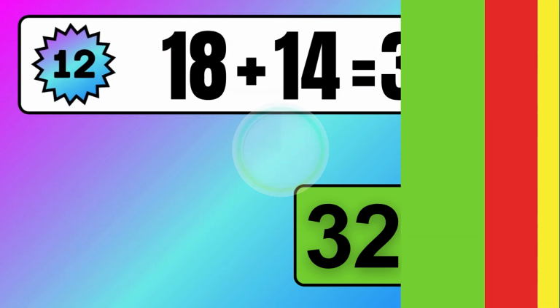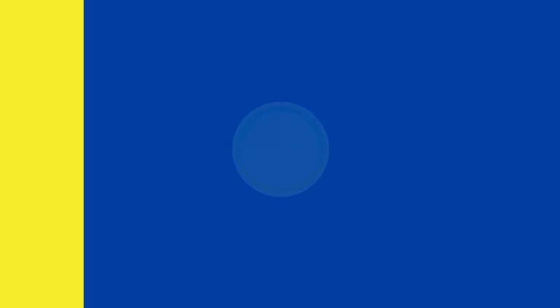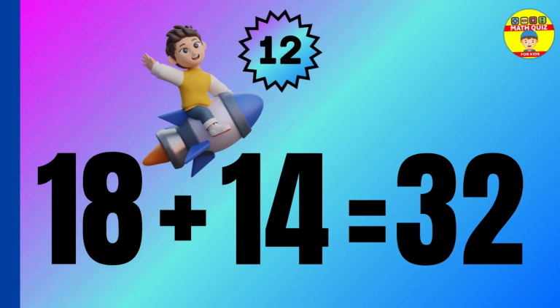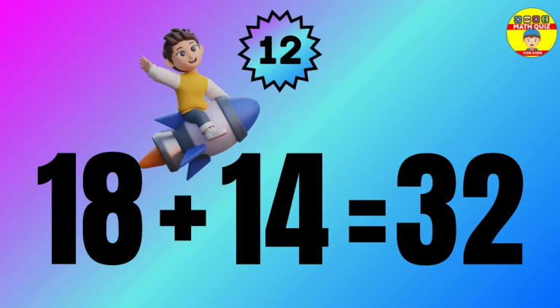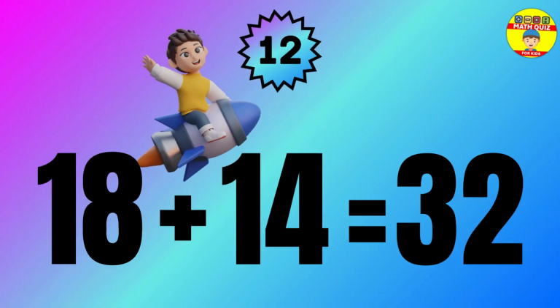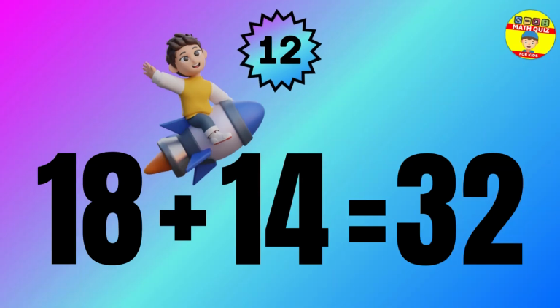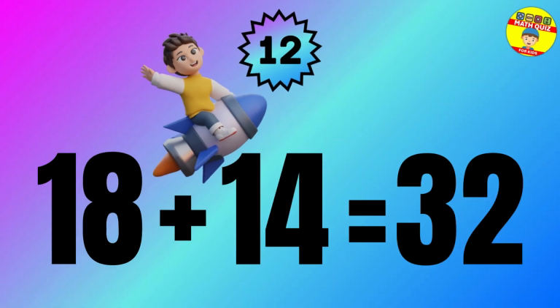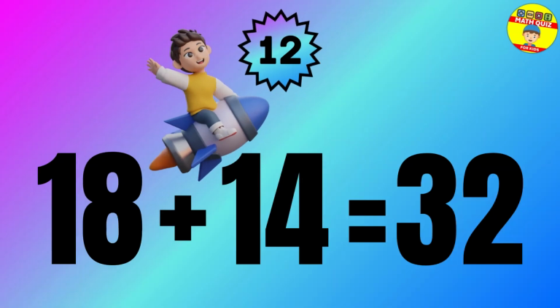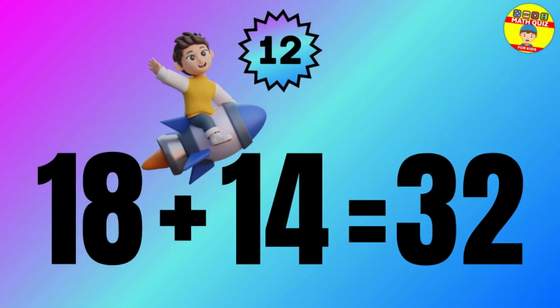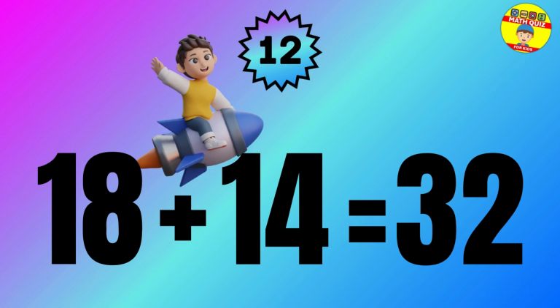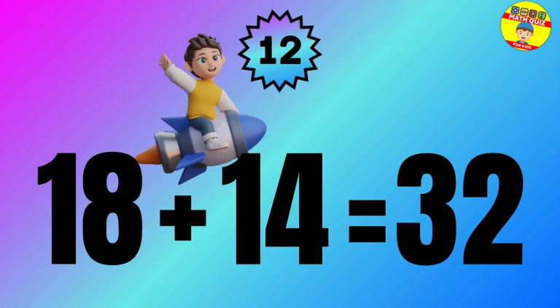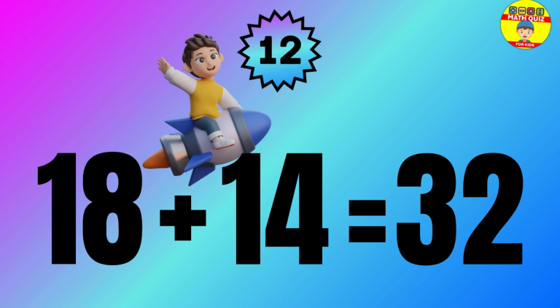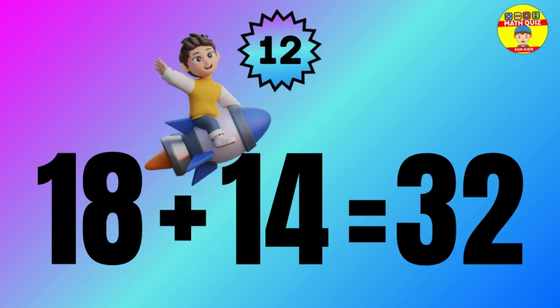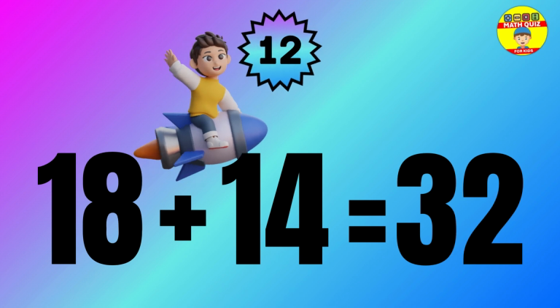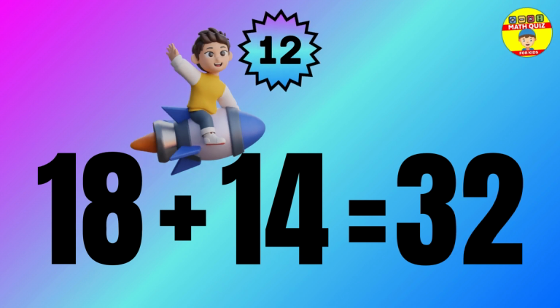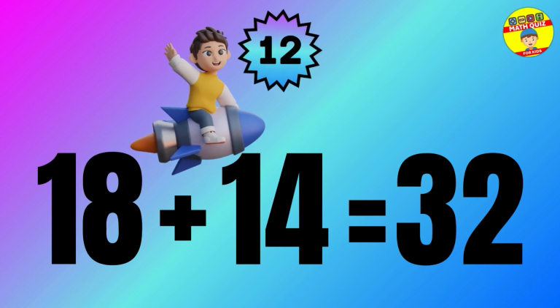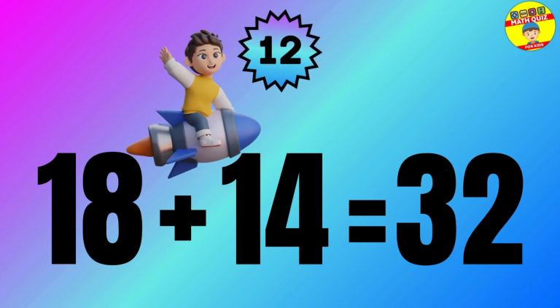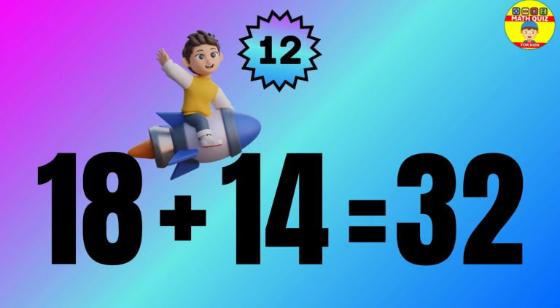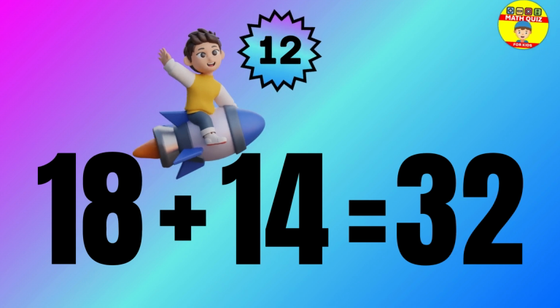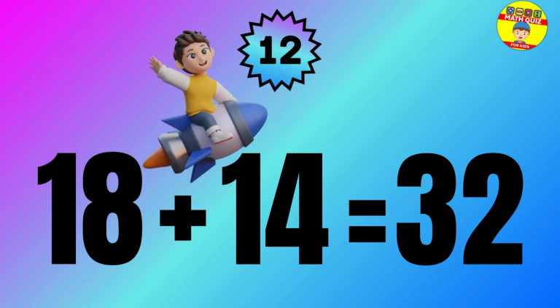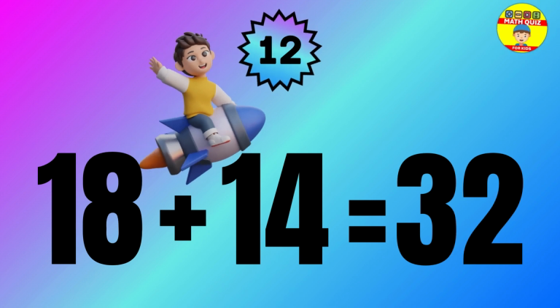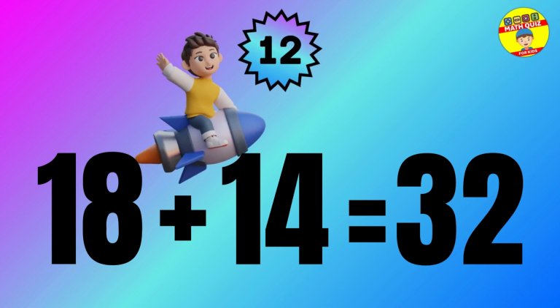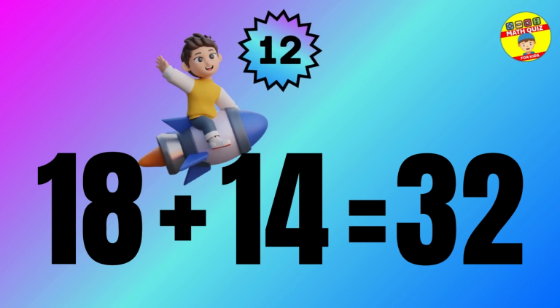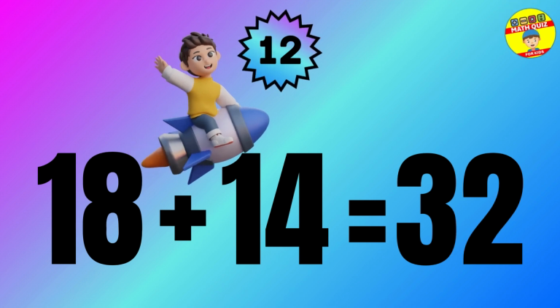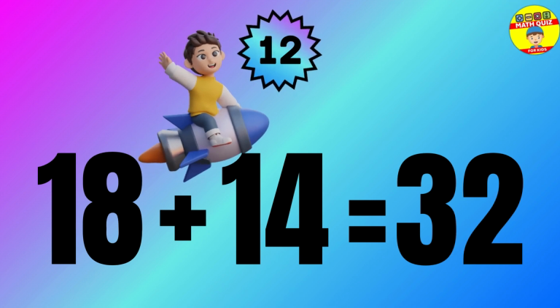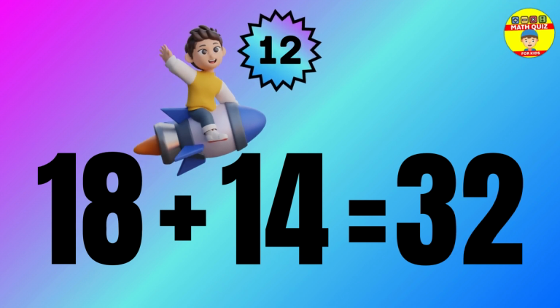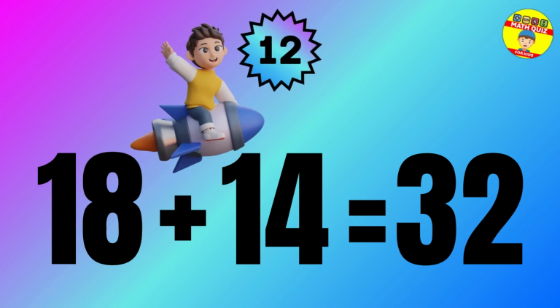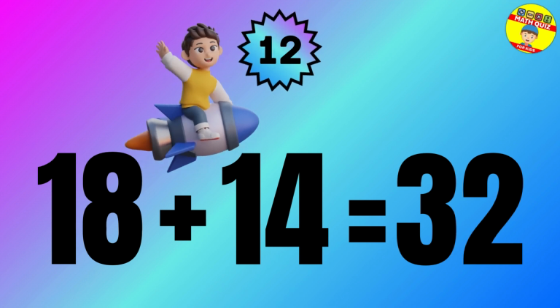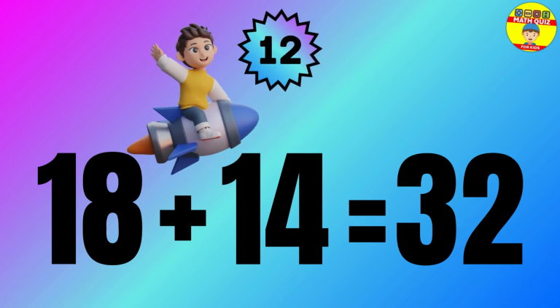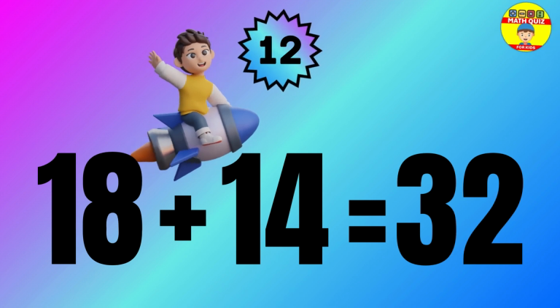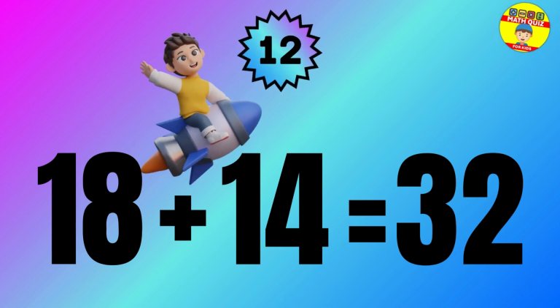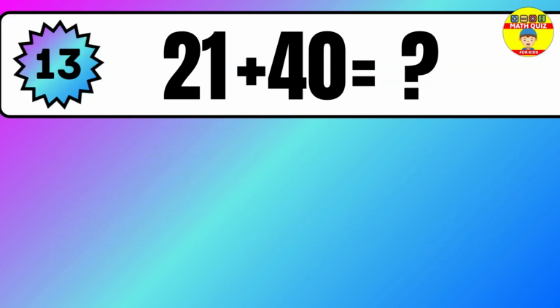Question: 18 plus 14 equals what? The answer is 18 plus 14 equals 32.